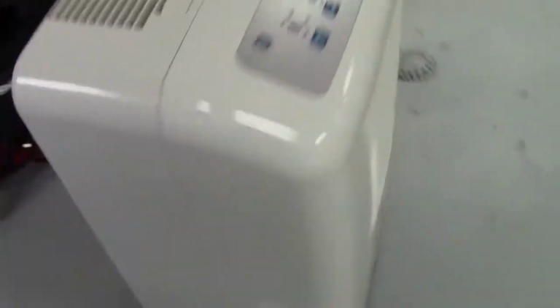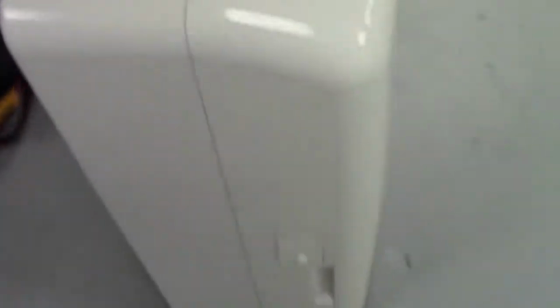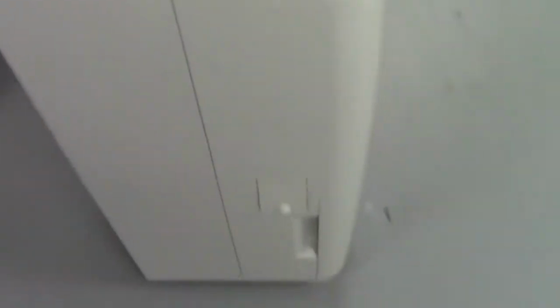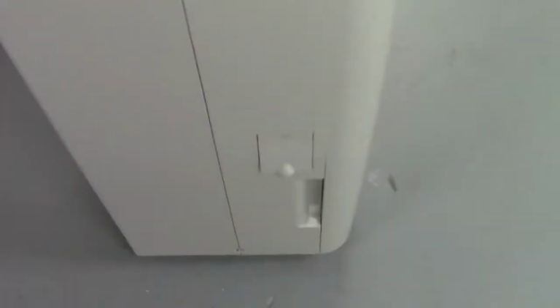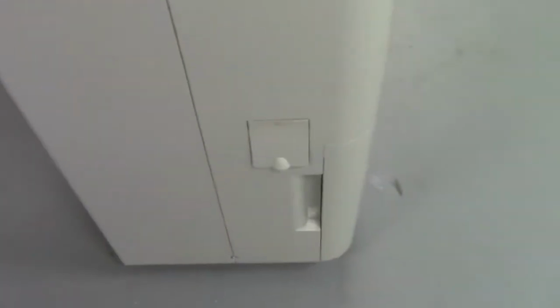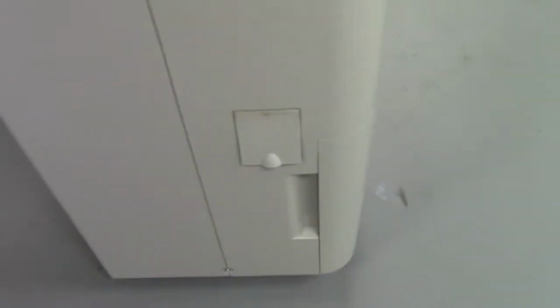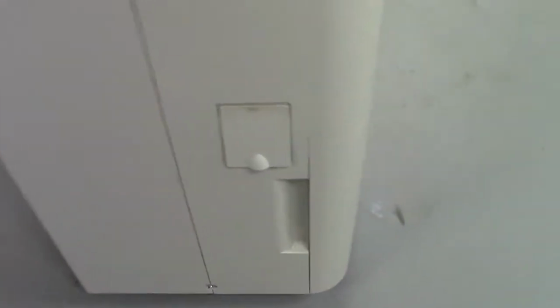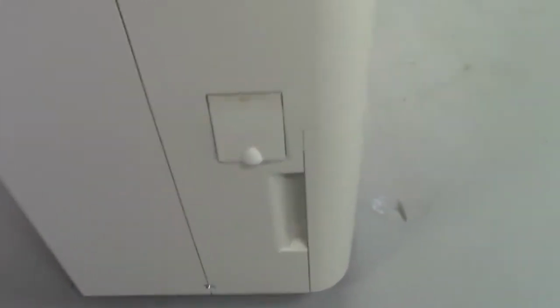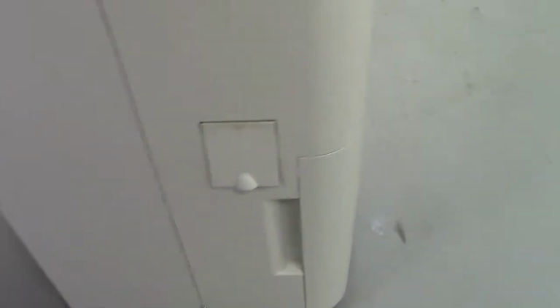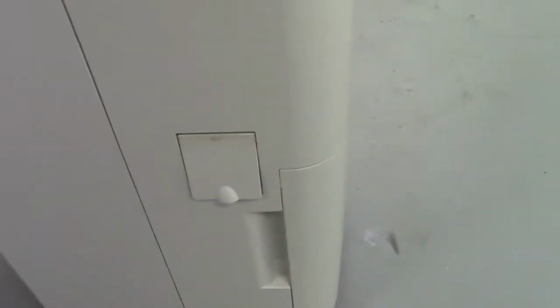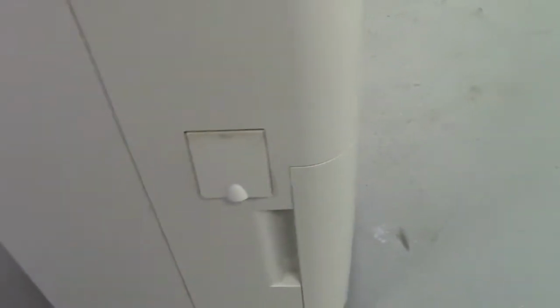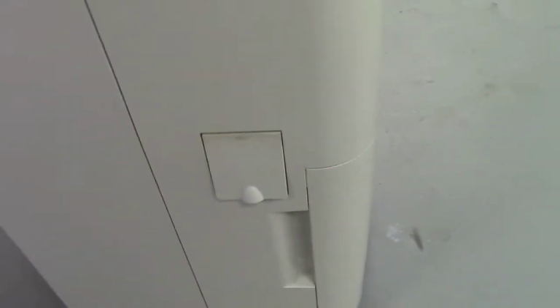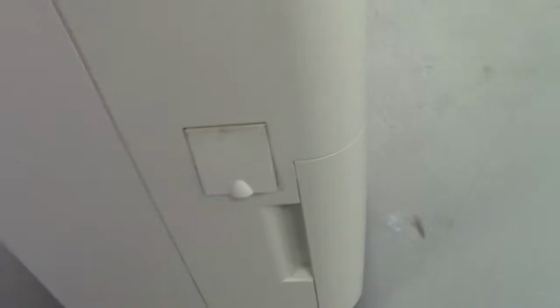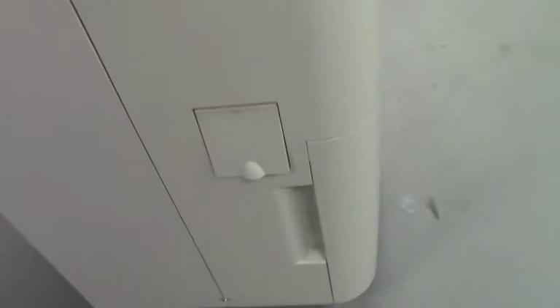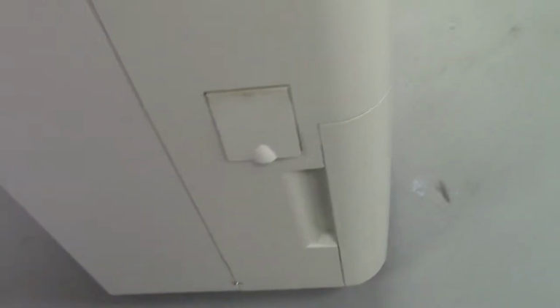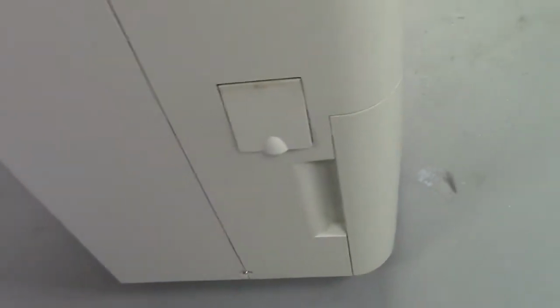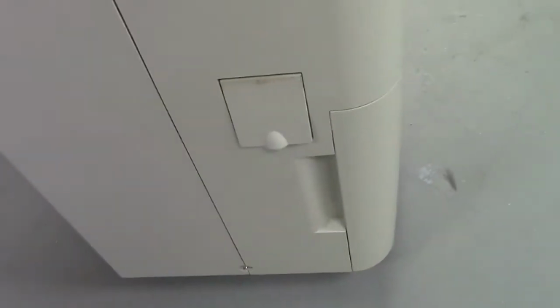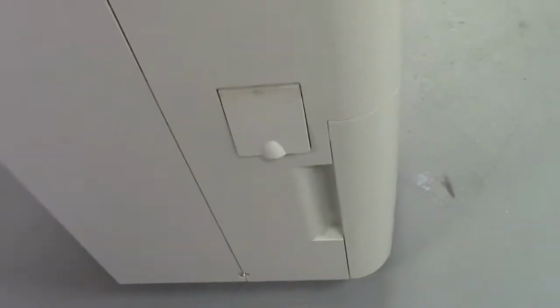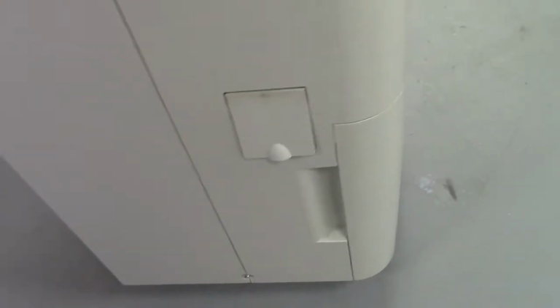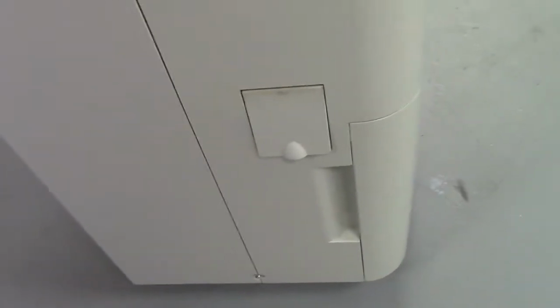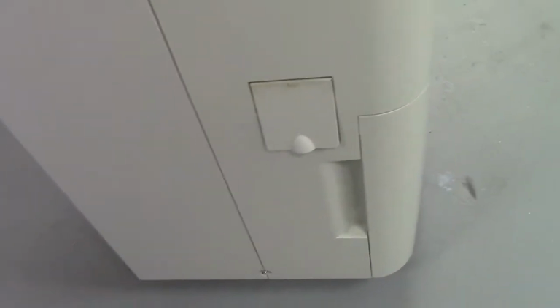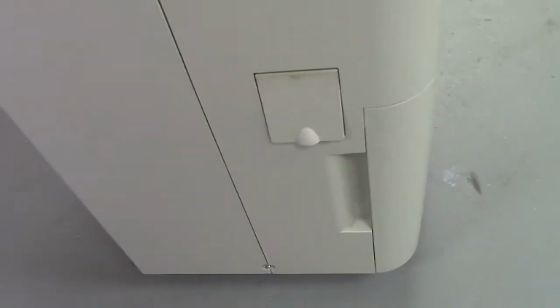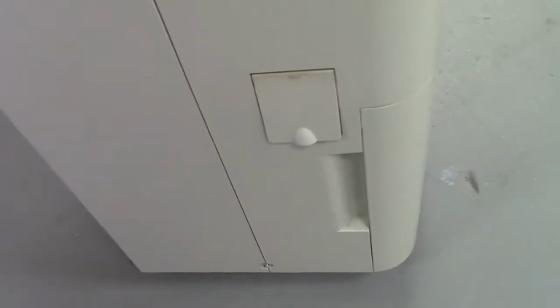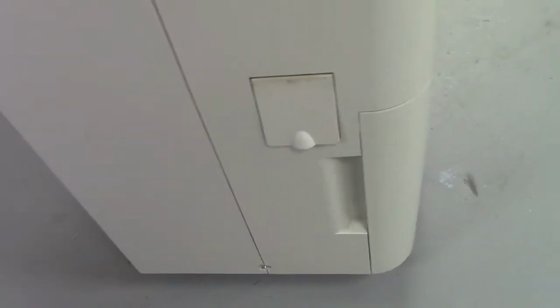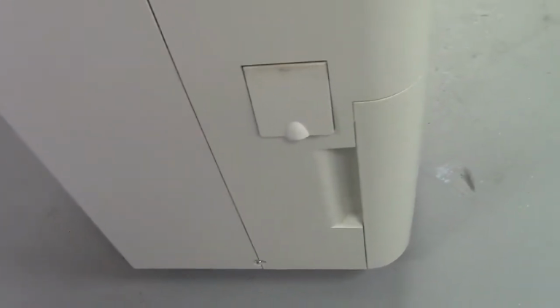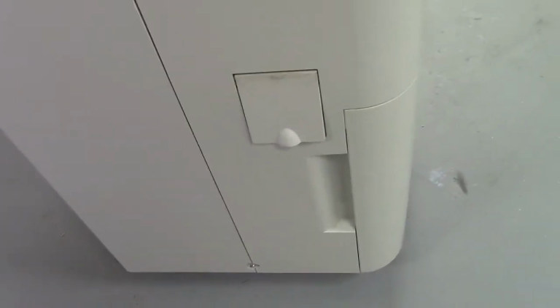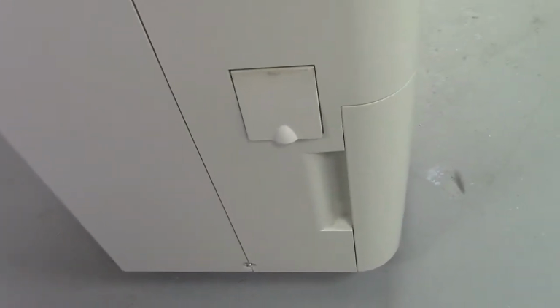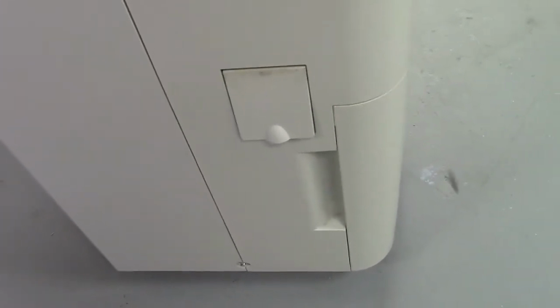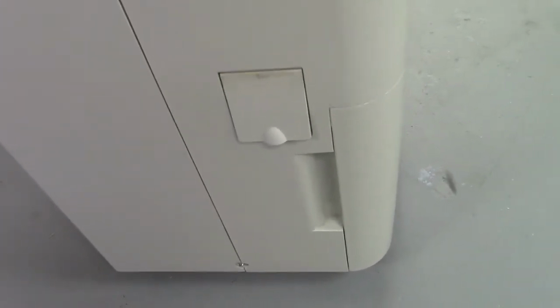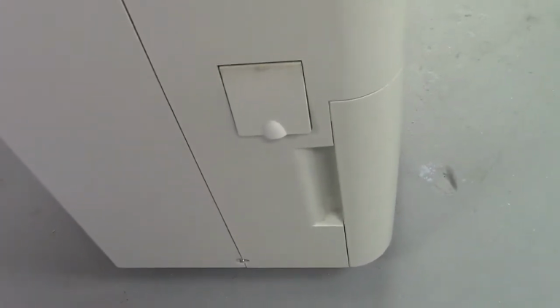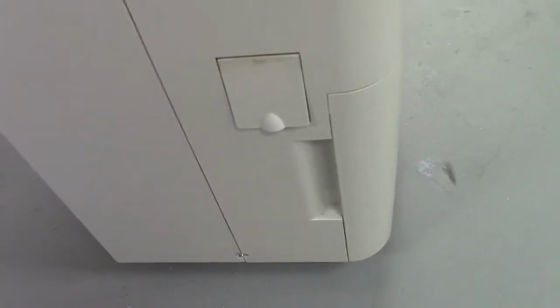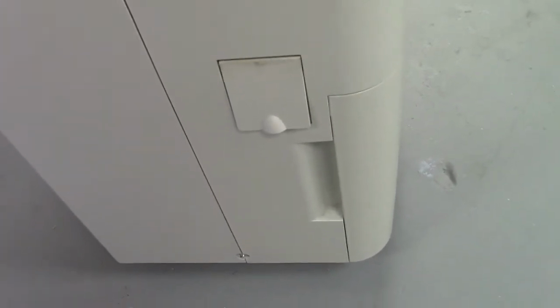There's a little door here. Maybe there's a filter or something there. I don't know, and I'm not going to open it.